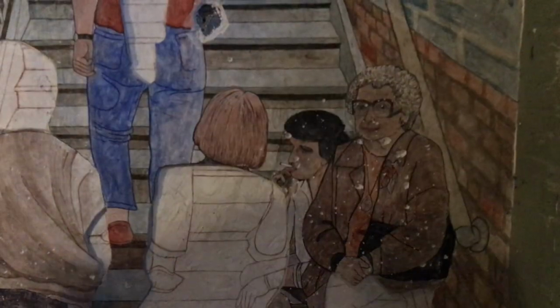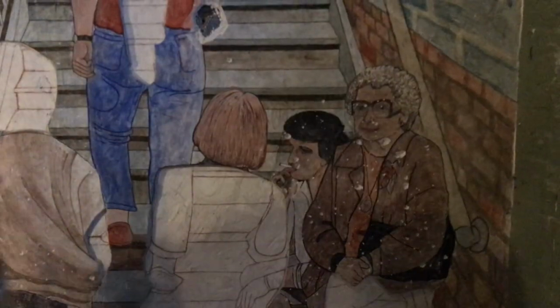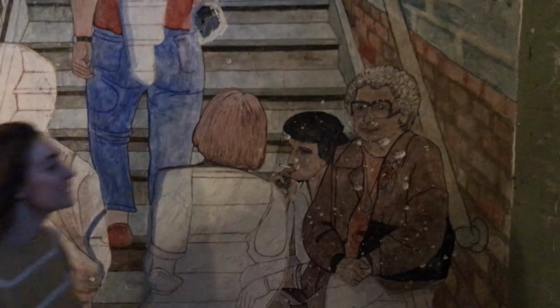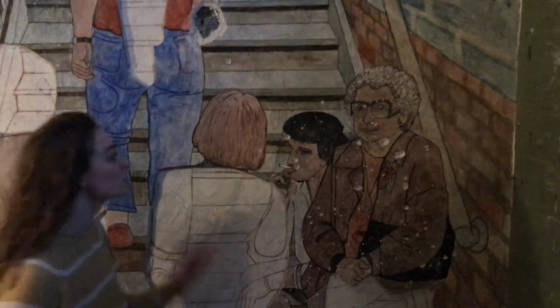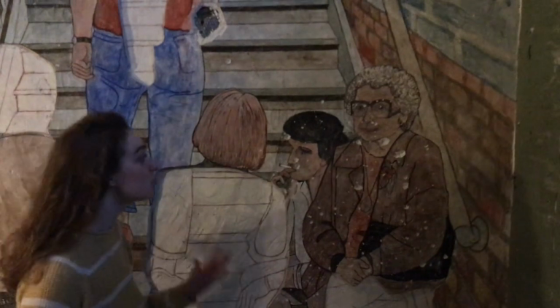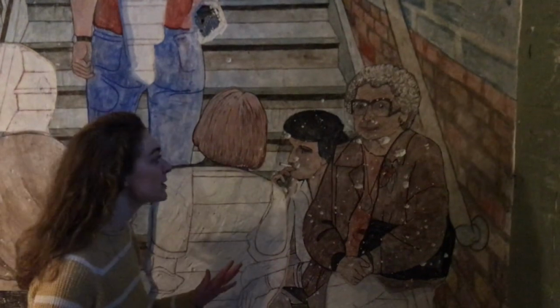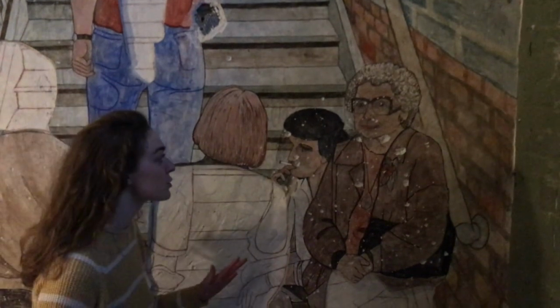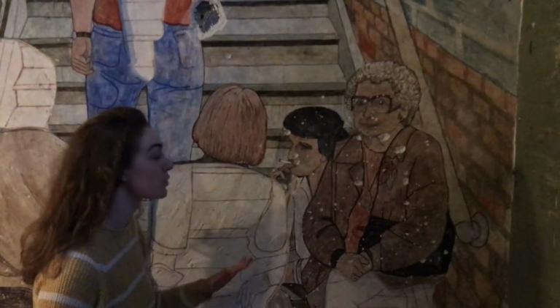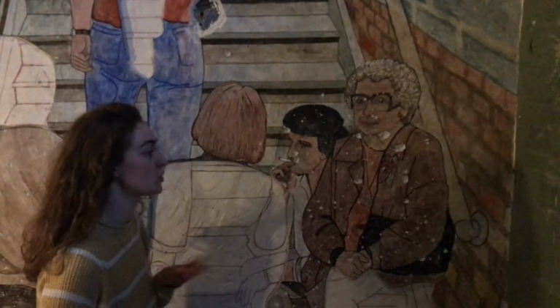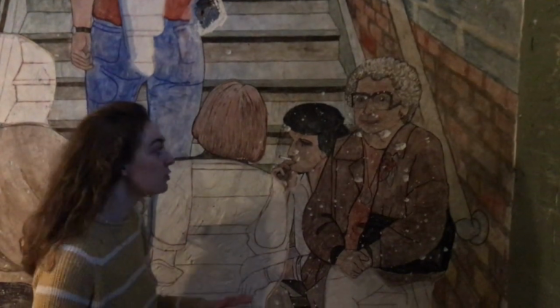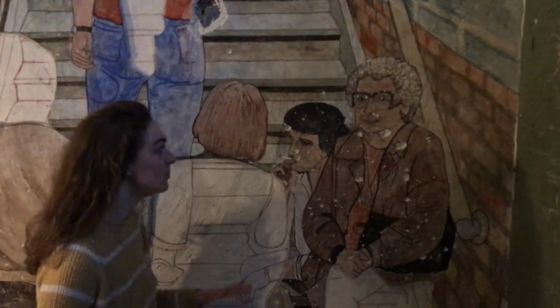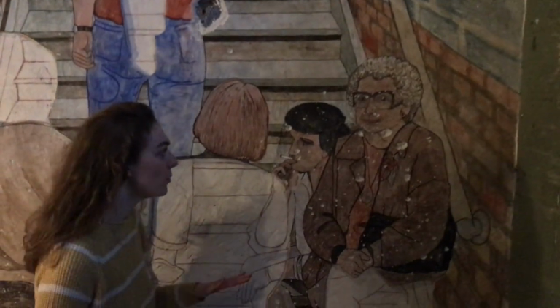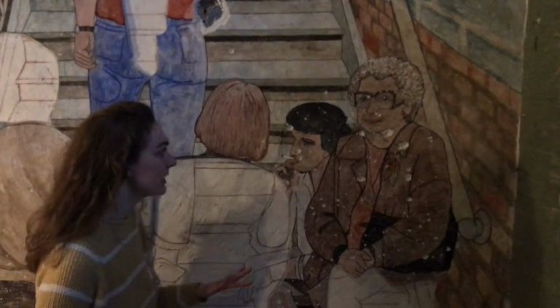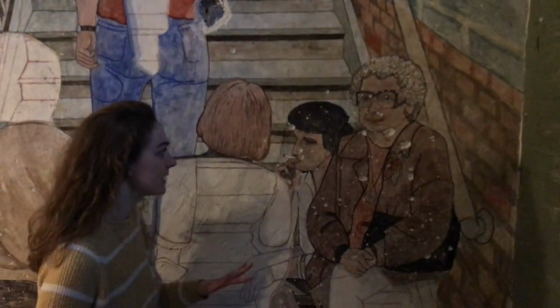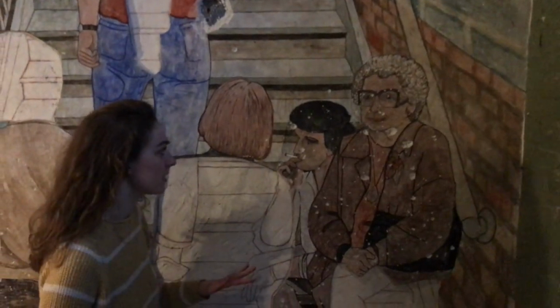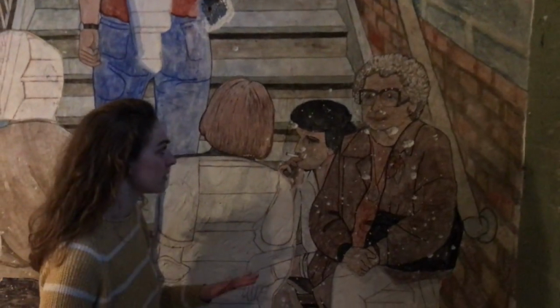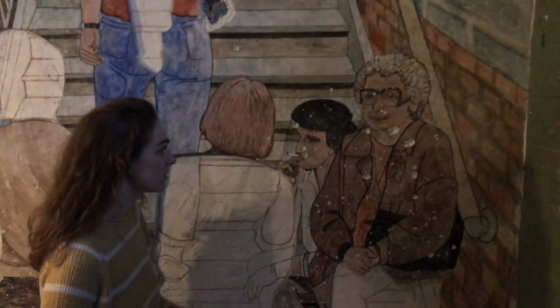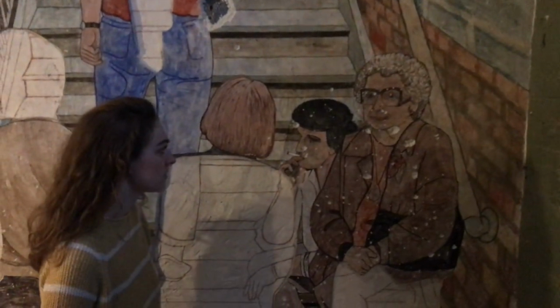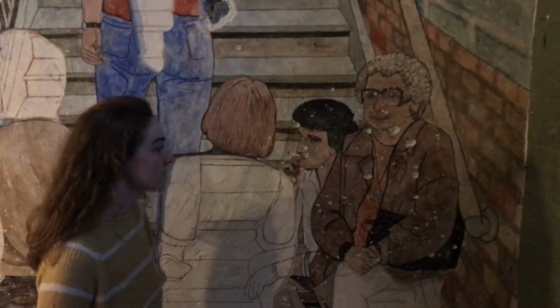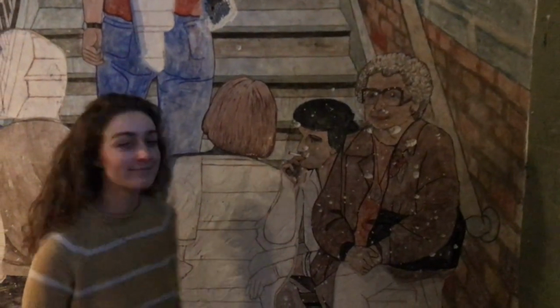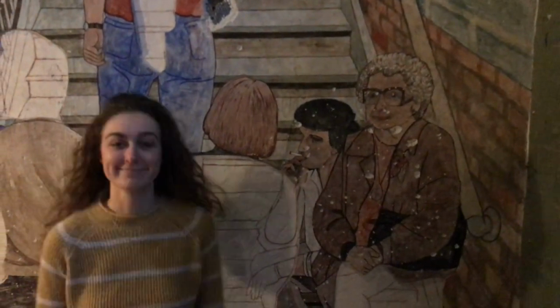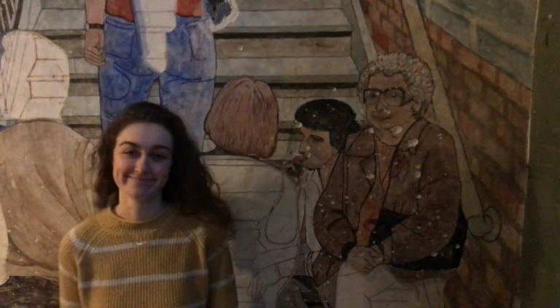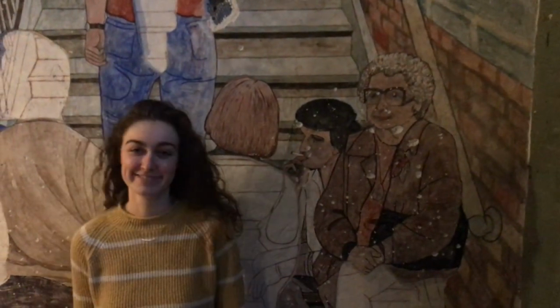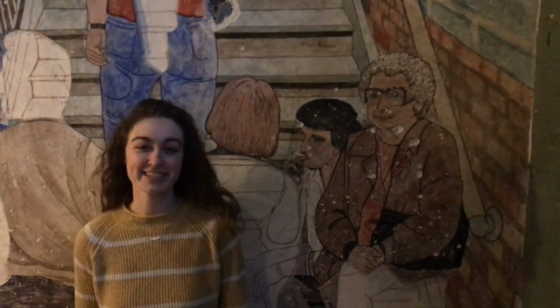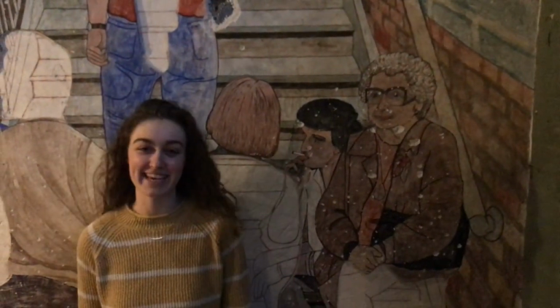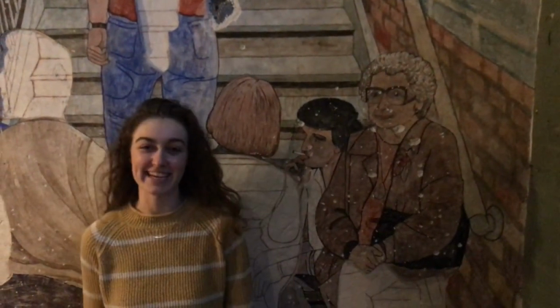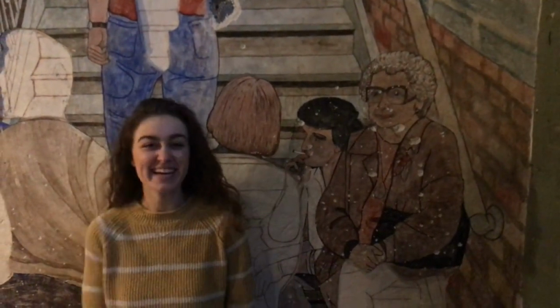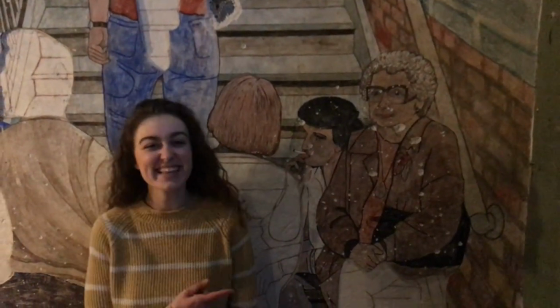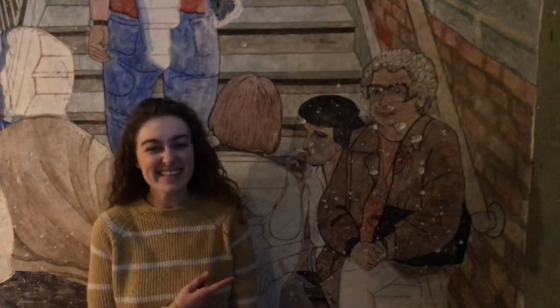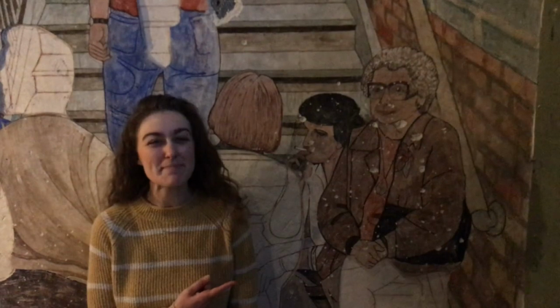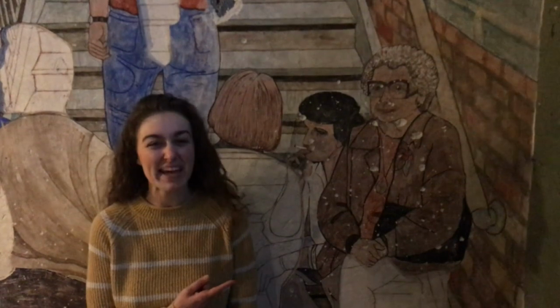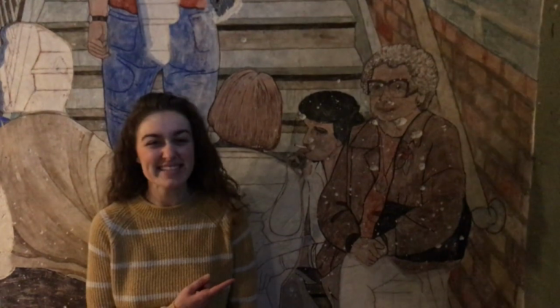Excuse me sir, there's no smoking in here! Just kidding! That's a painting!